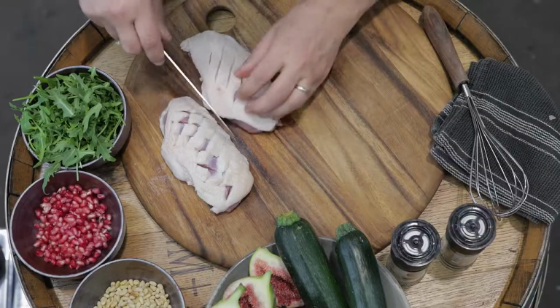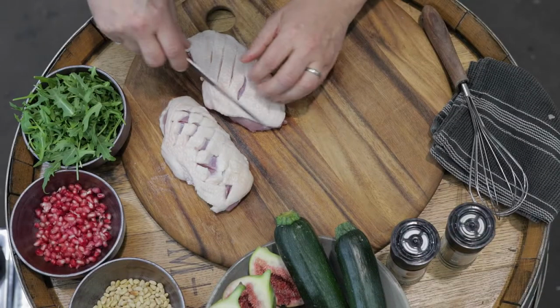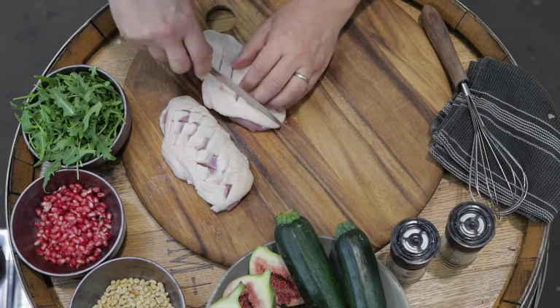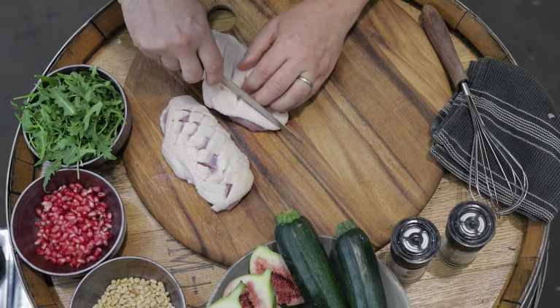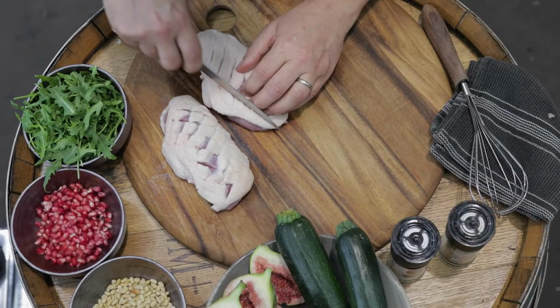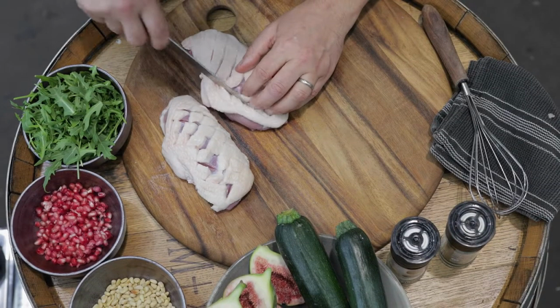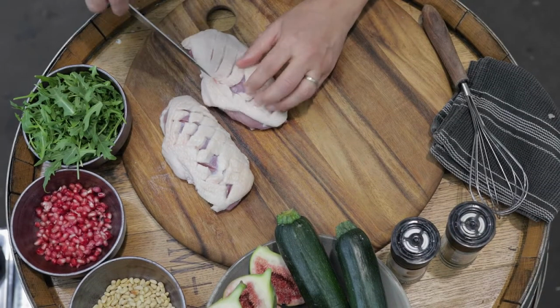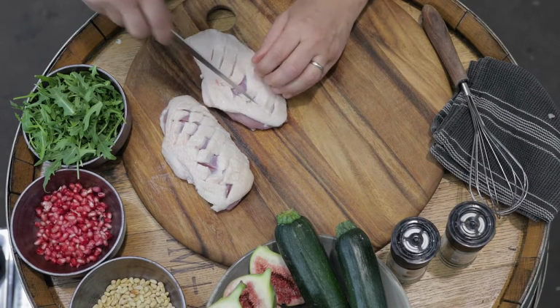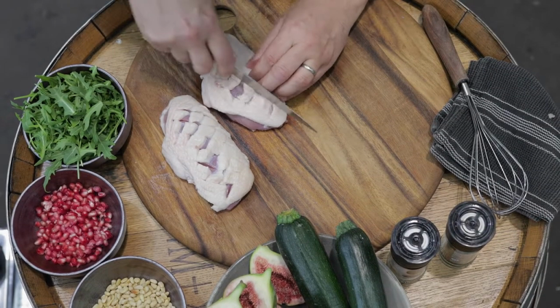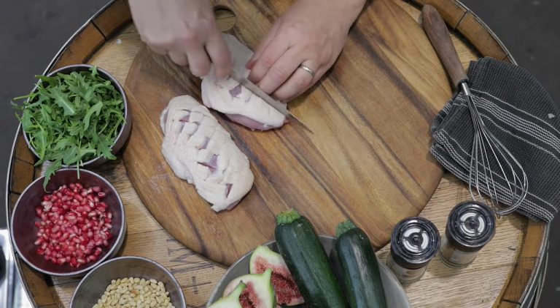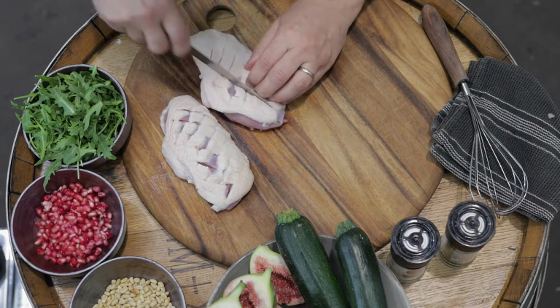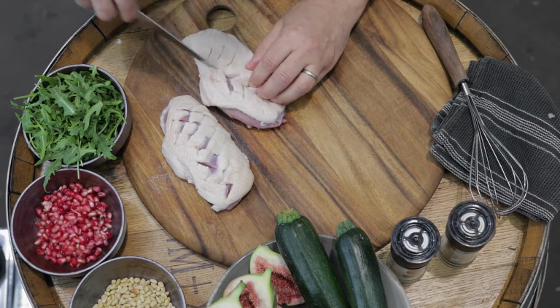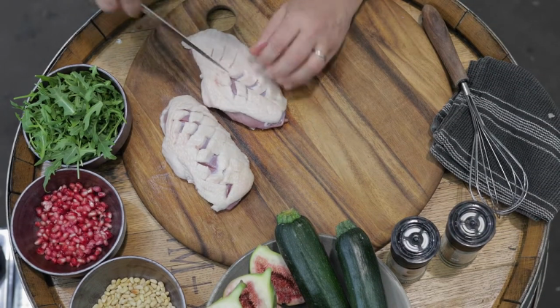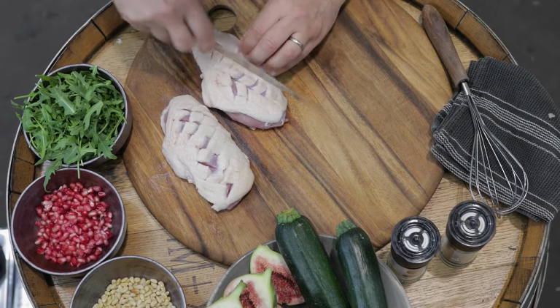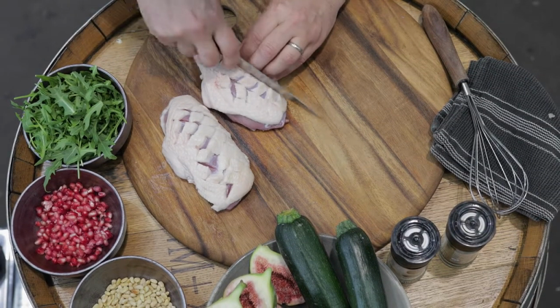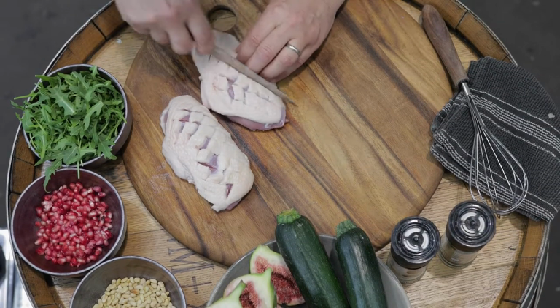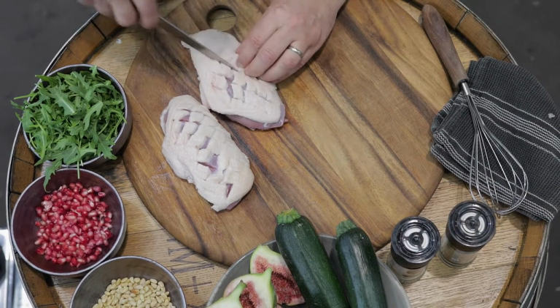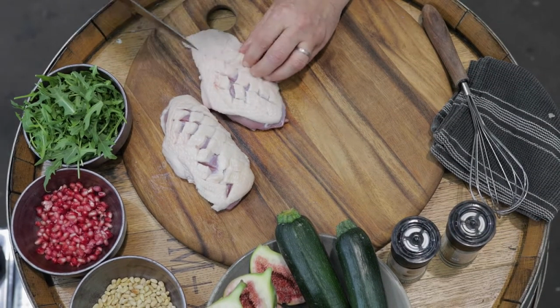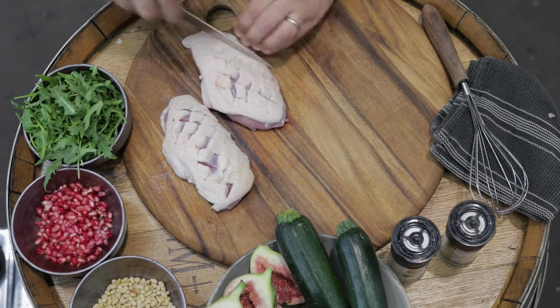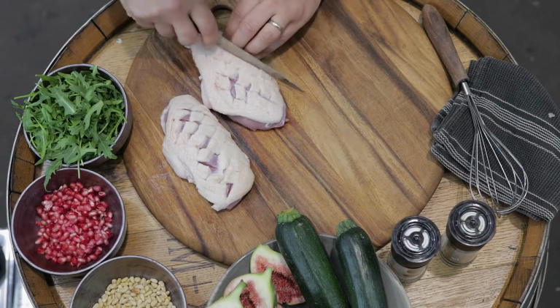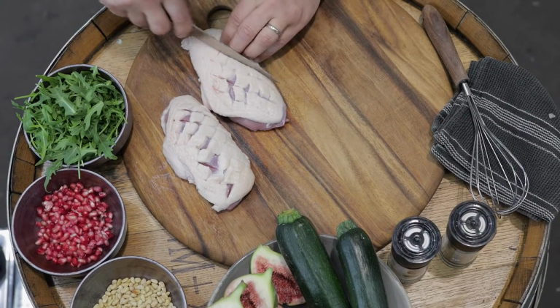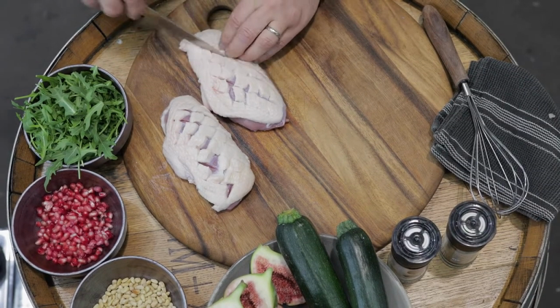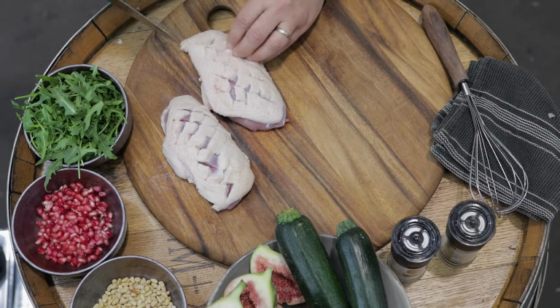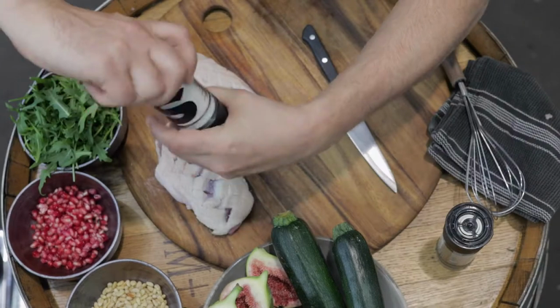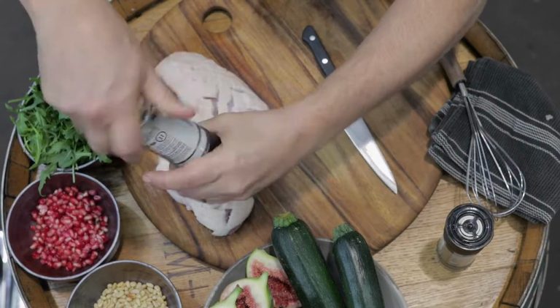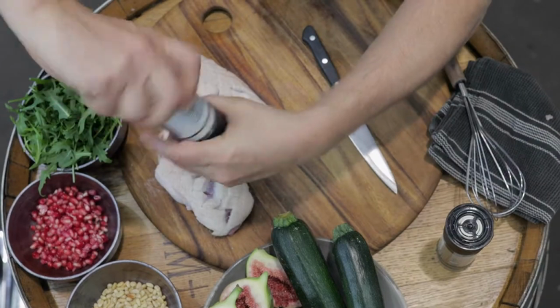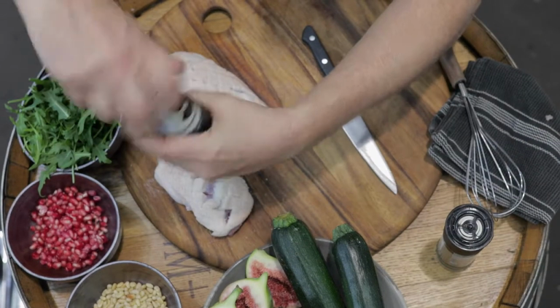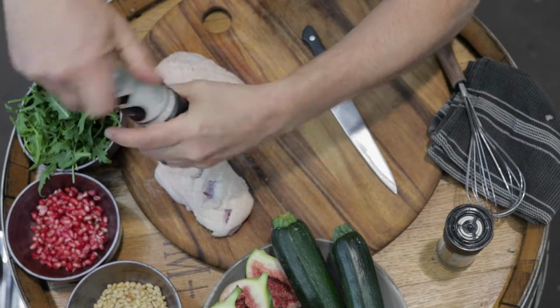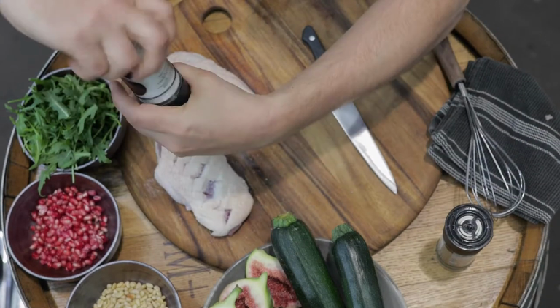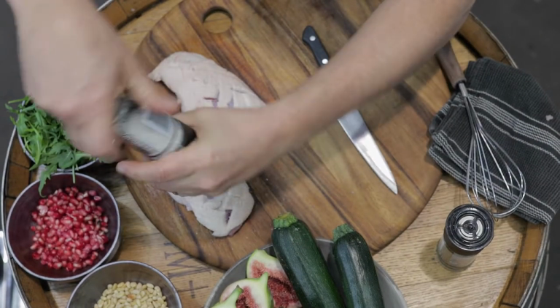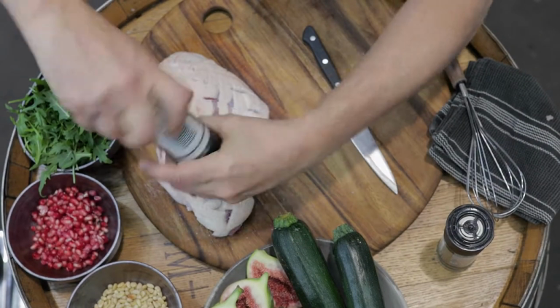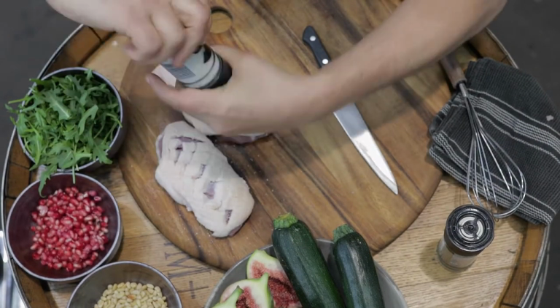To start, use a small sharp knife to make some cuts into the duck fat. Season the fat really well with salt.